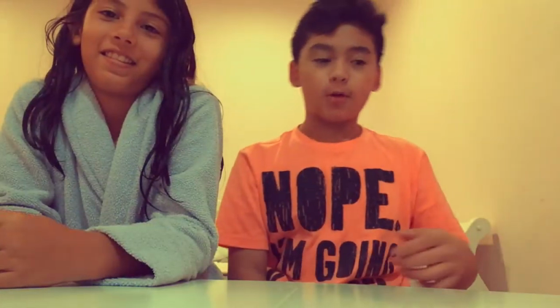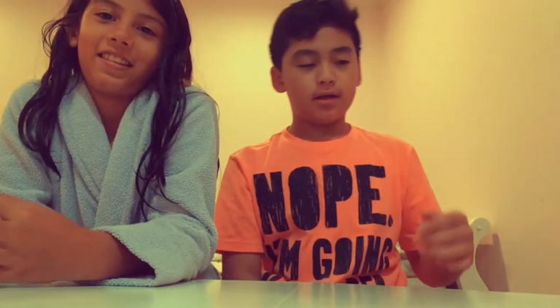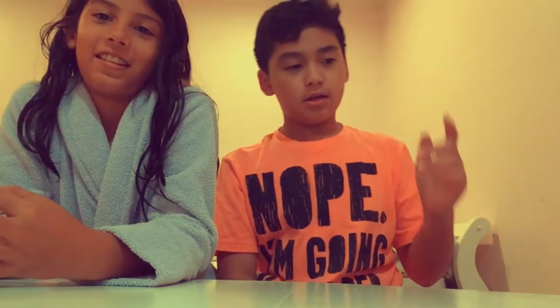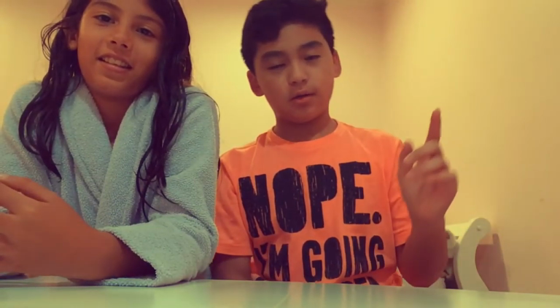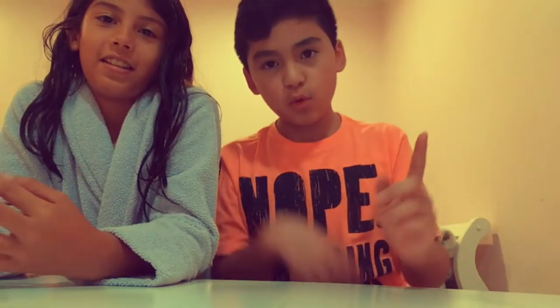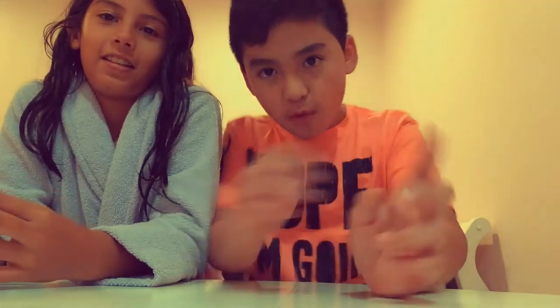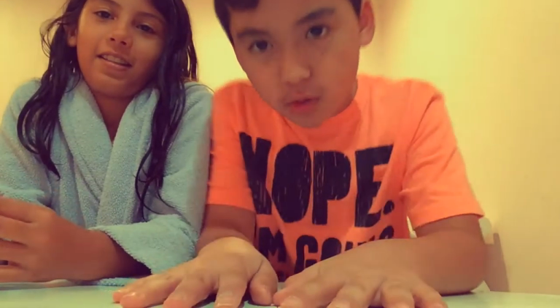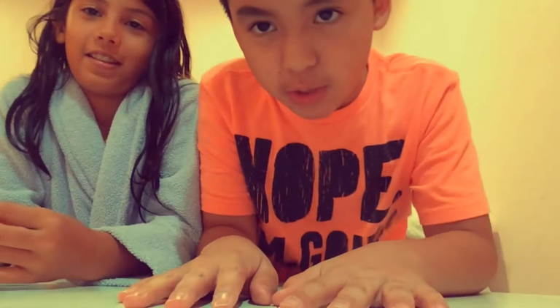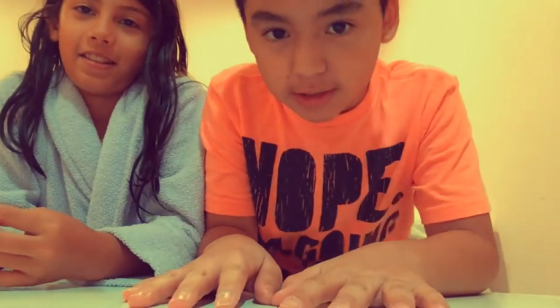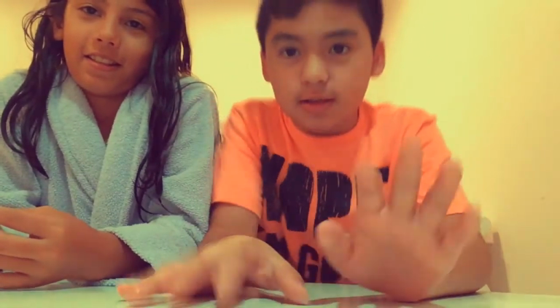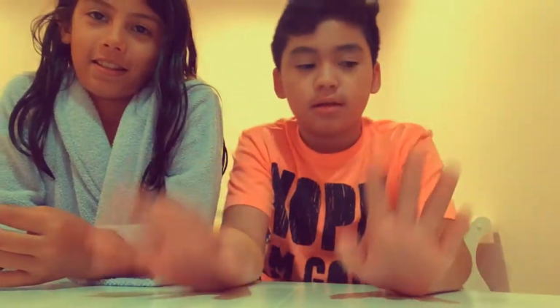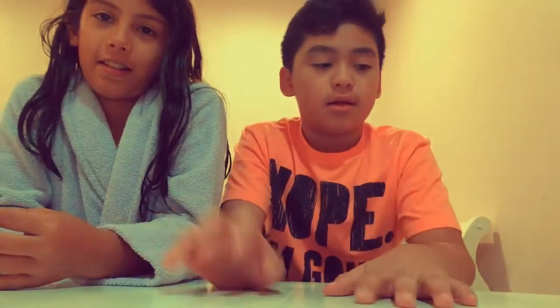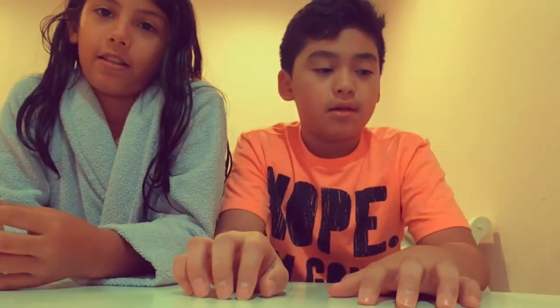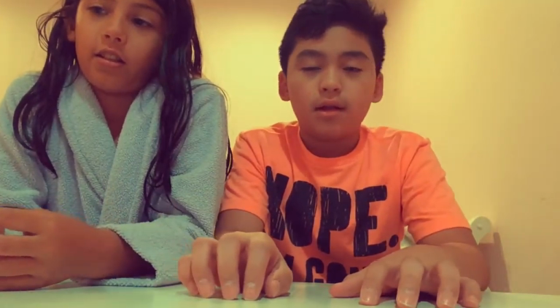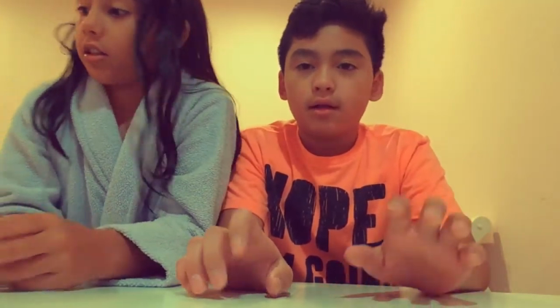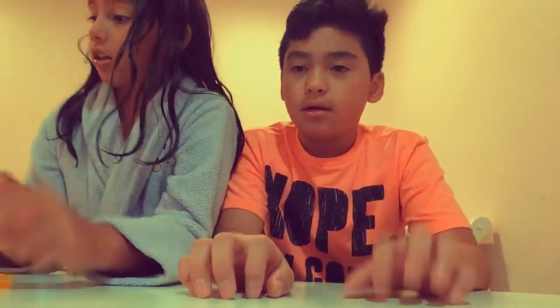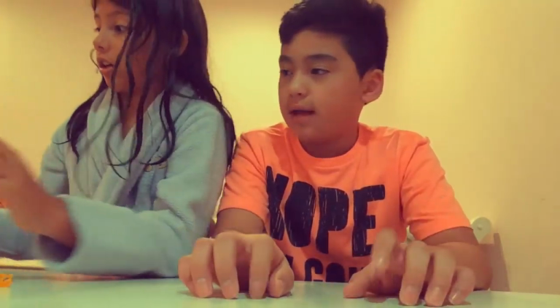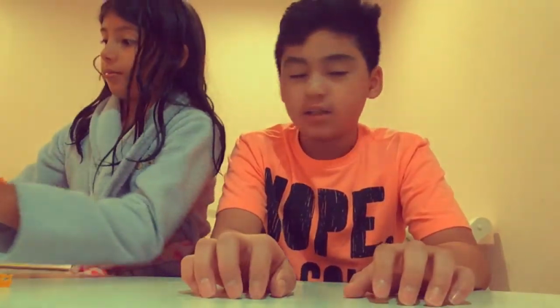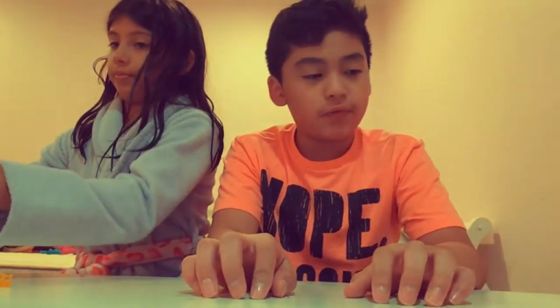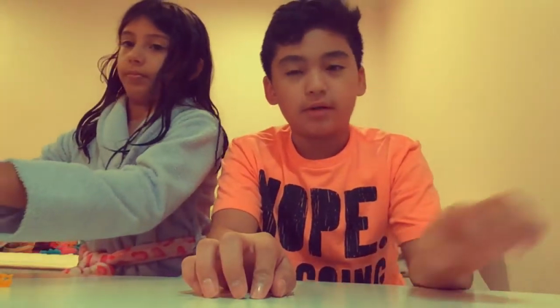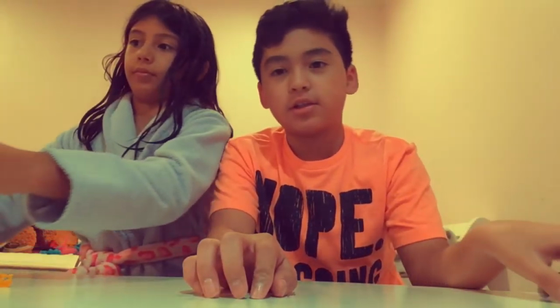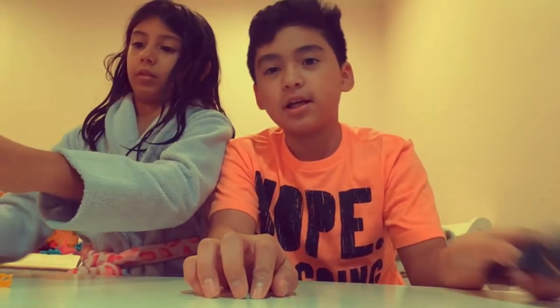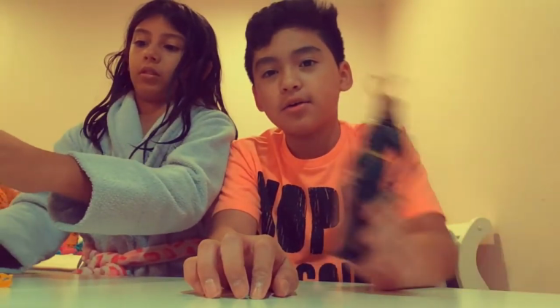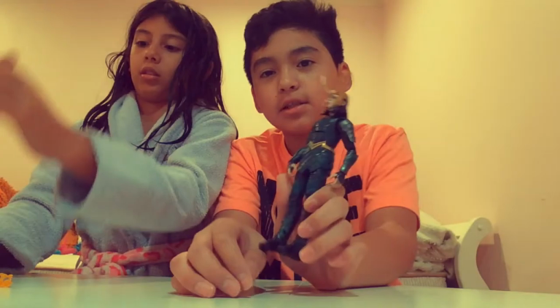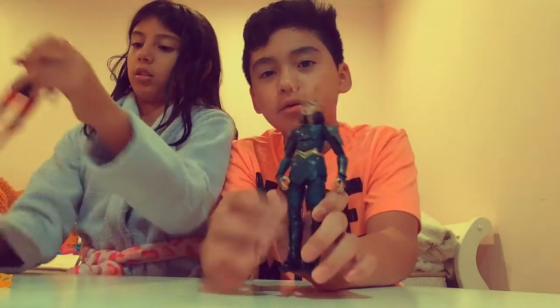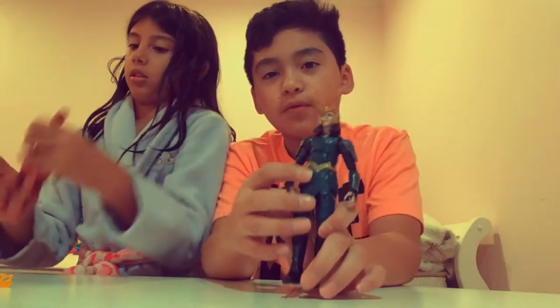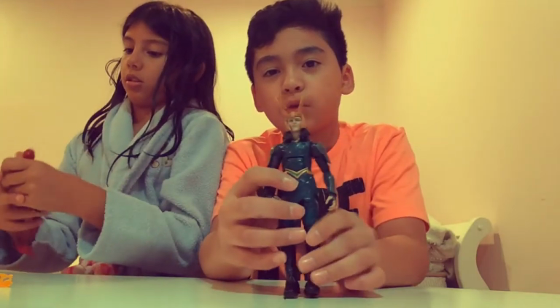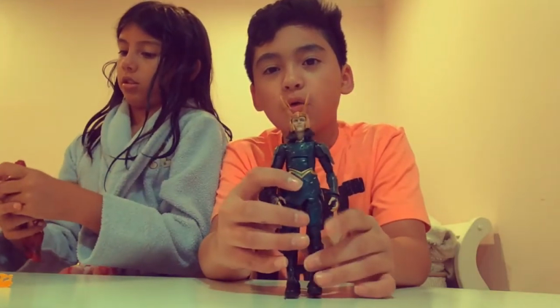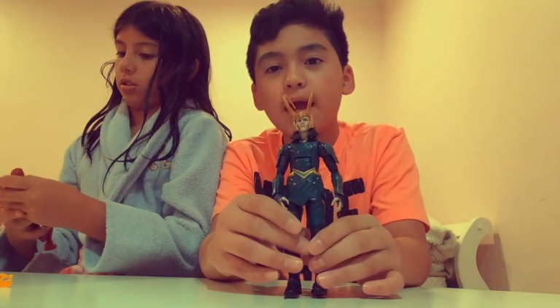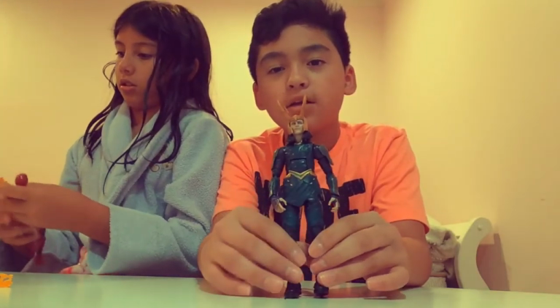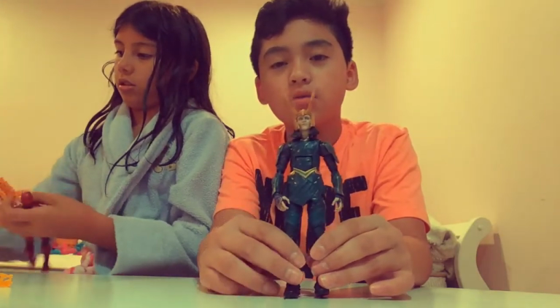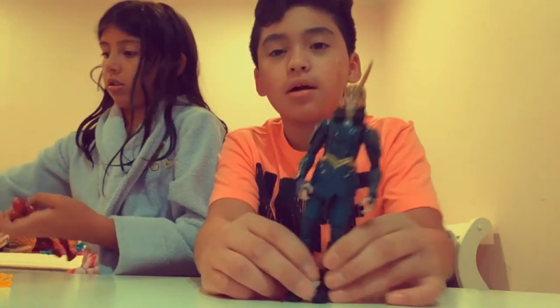Alright, we're reviewing action figures. Check it out, it's Loki from Thor Ragnarok.